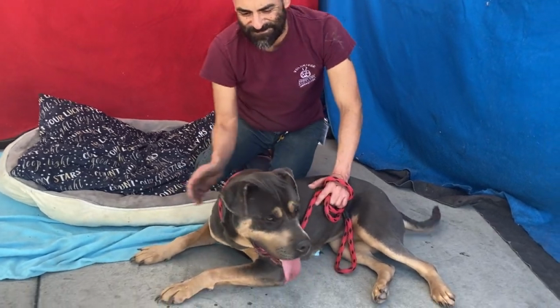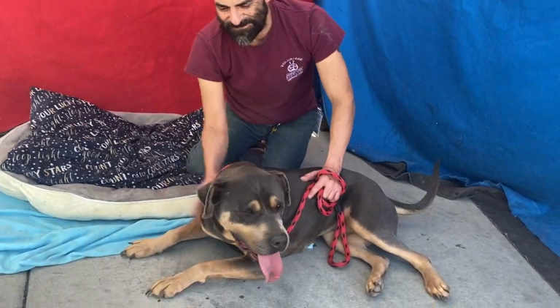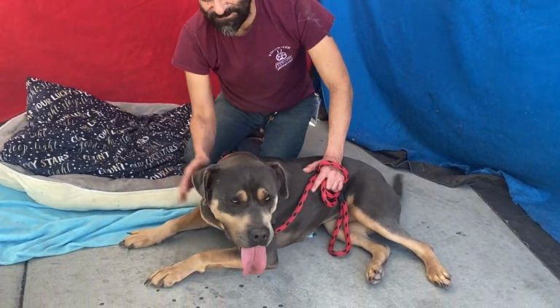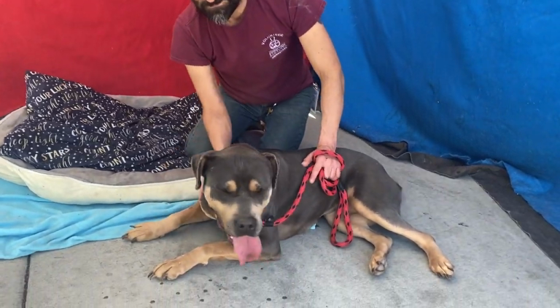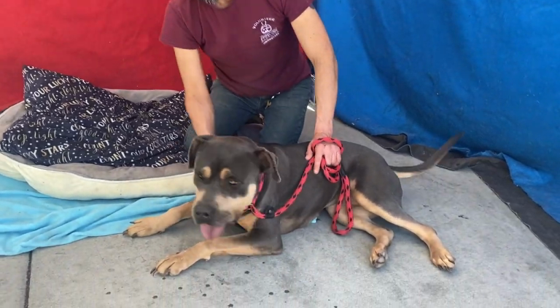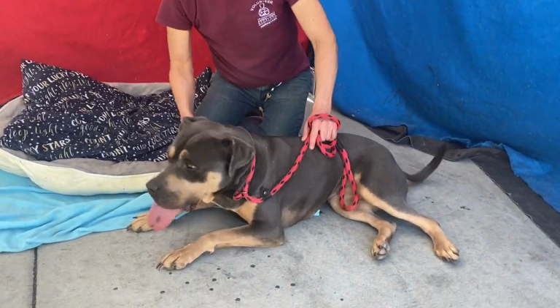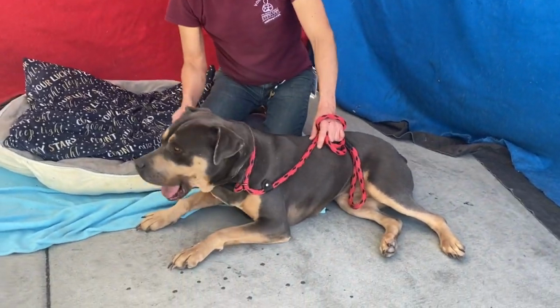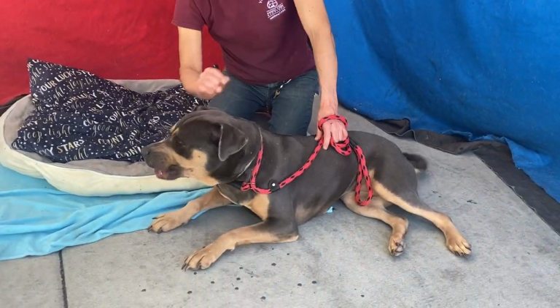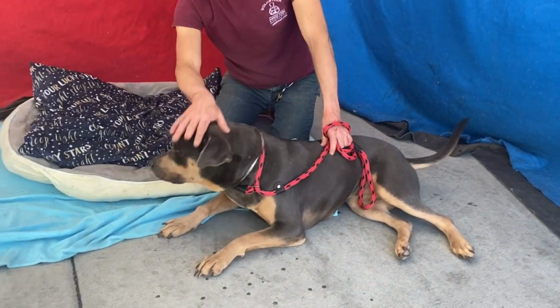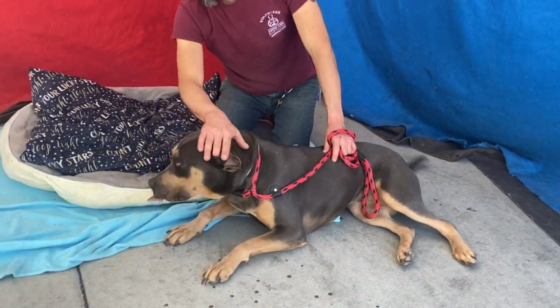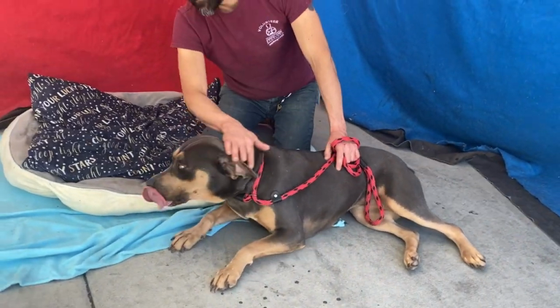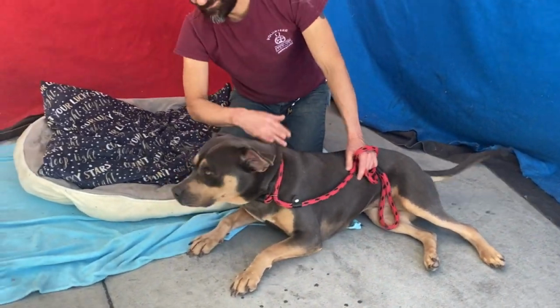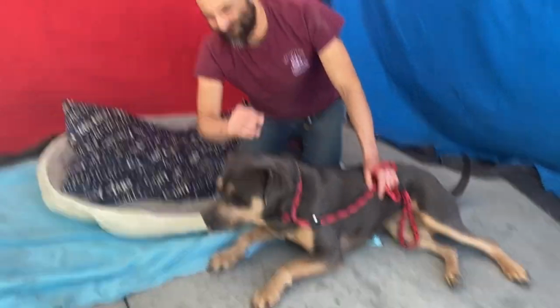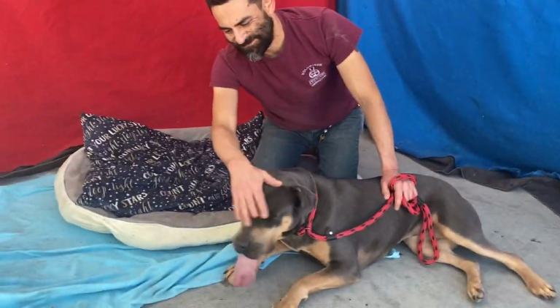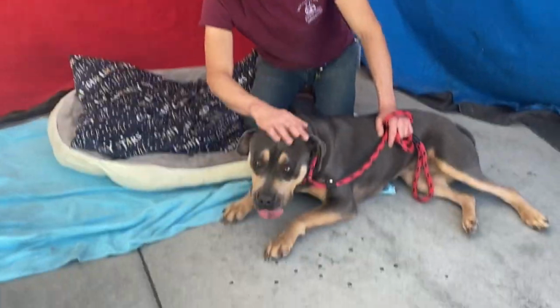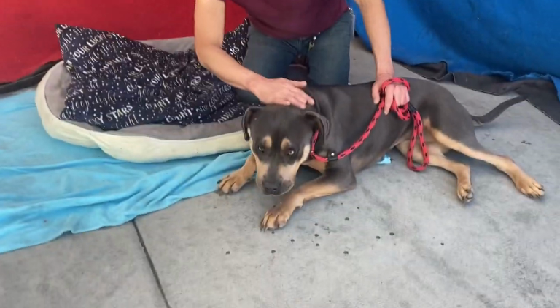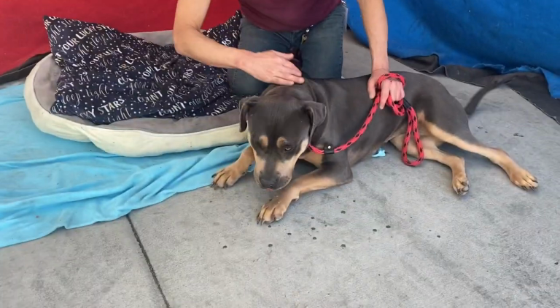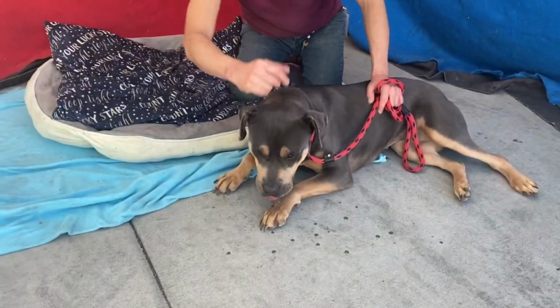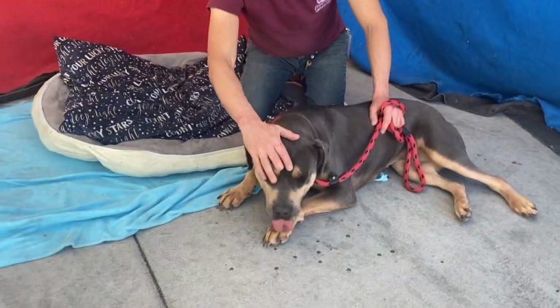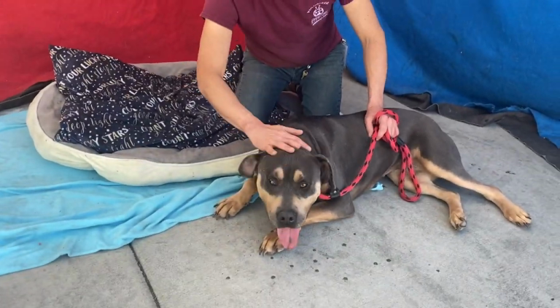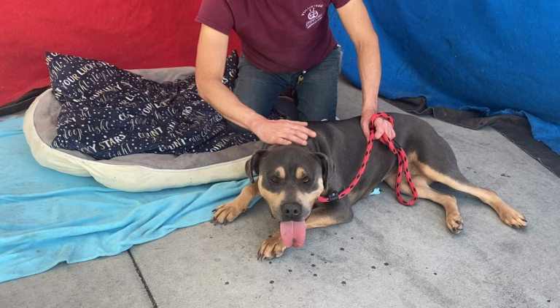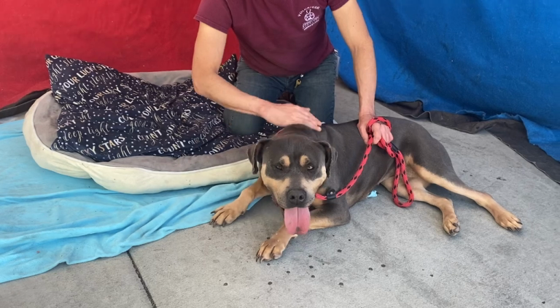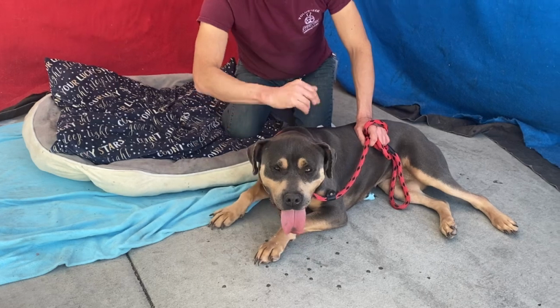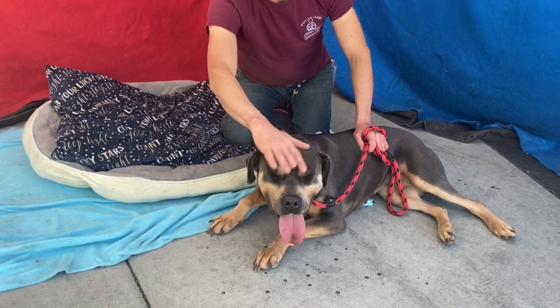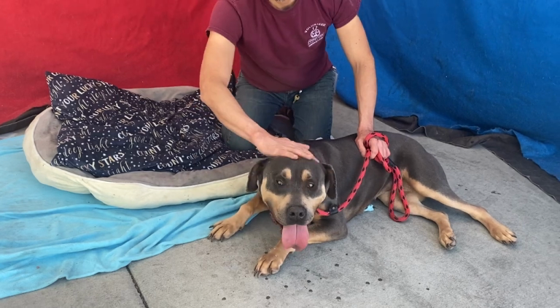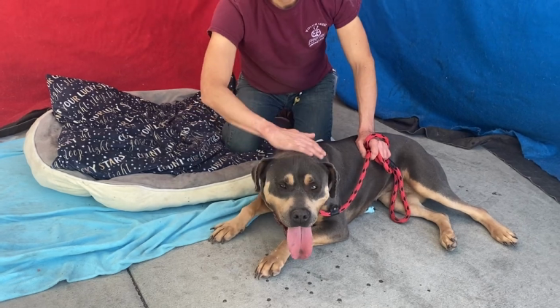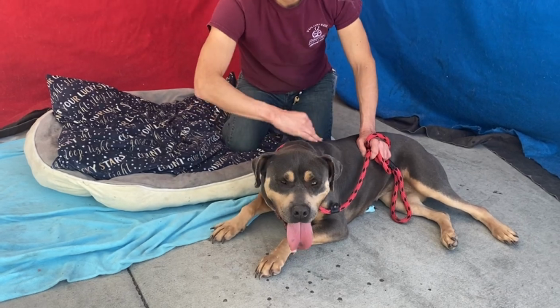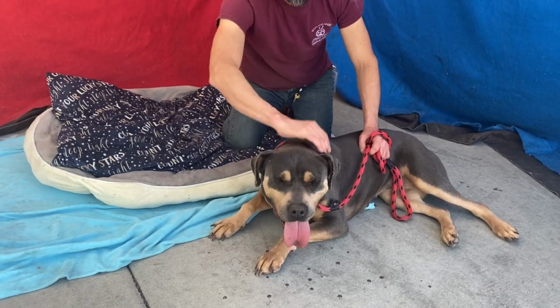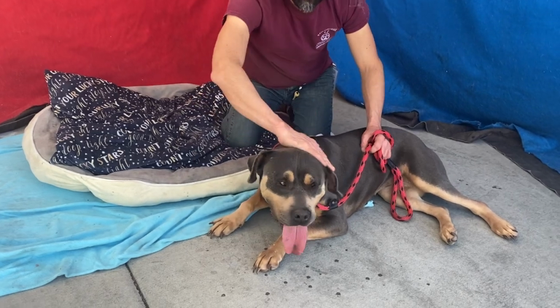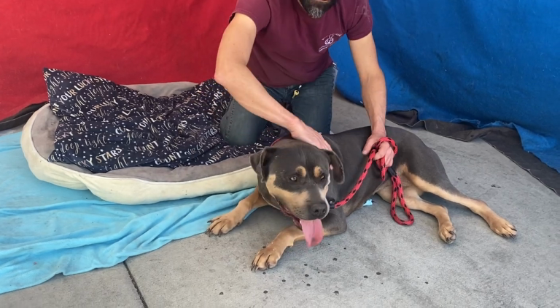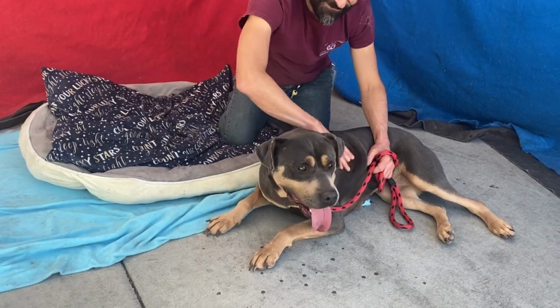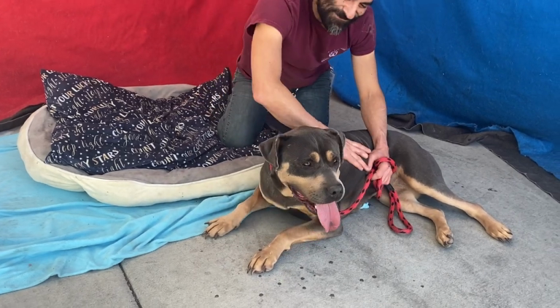She's really a gorgeous girl. Come get her out of here — she's waiting to meet you at Baldwin Park Animal Care.